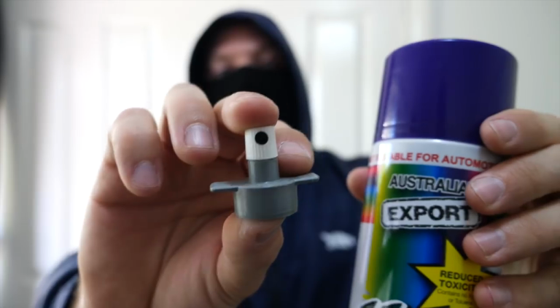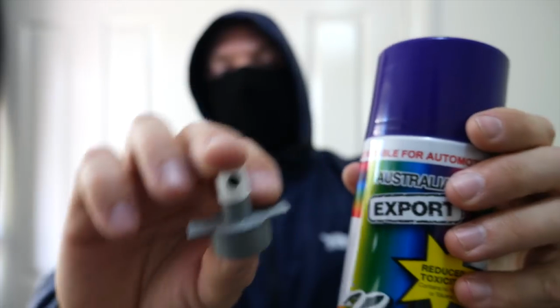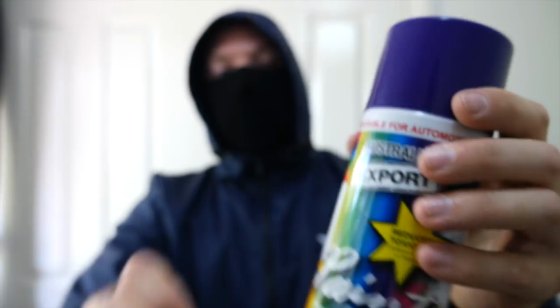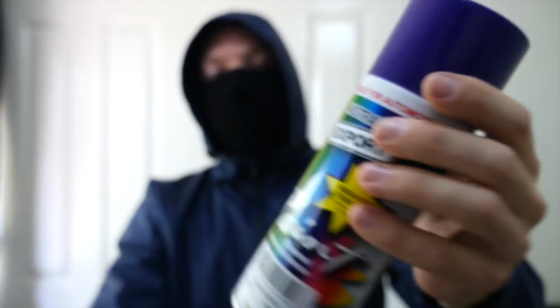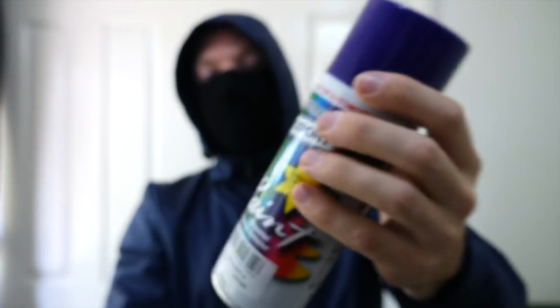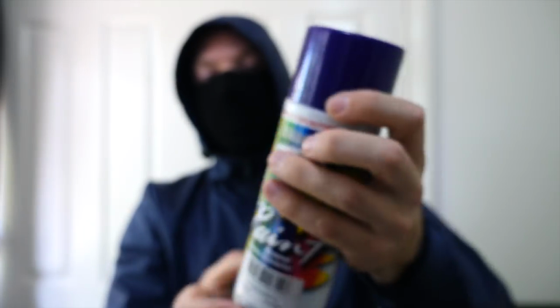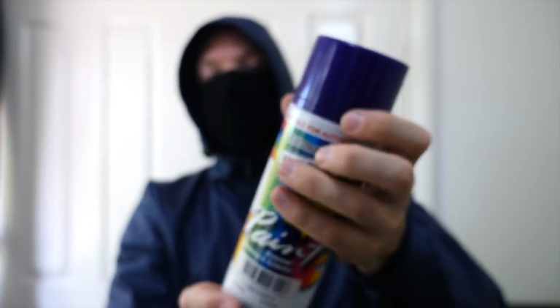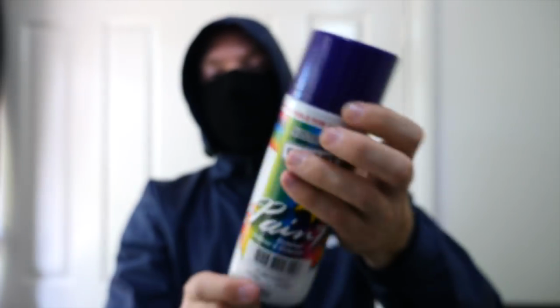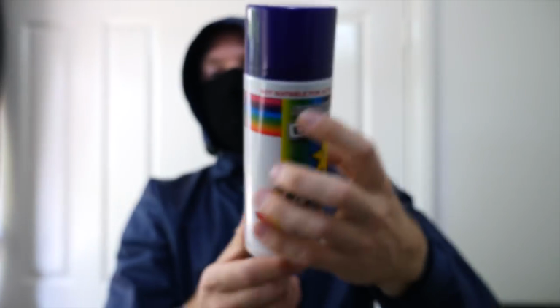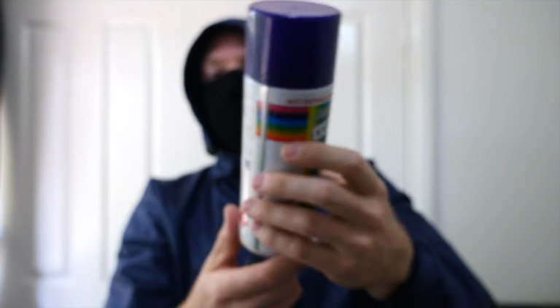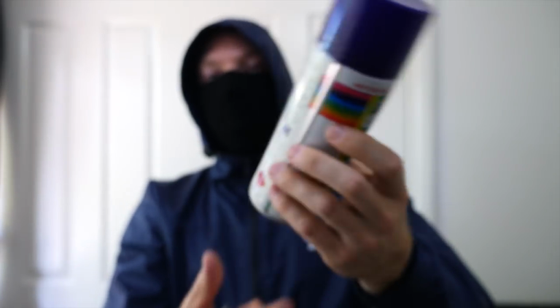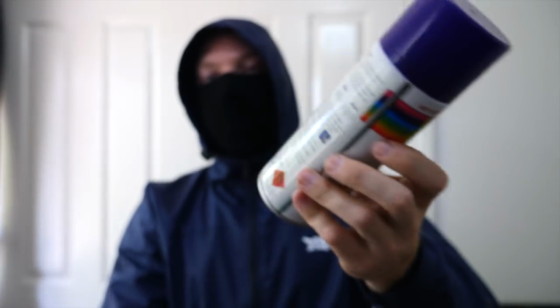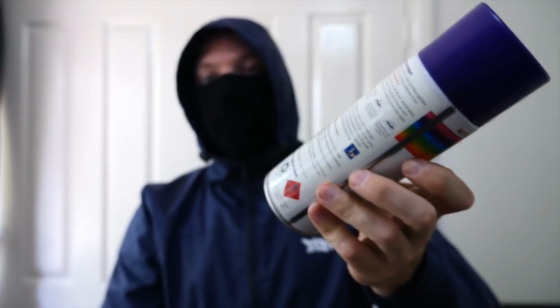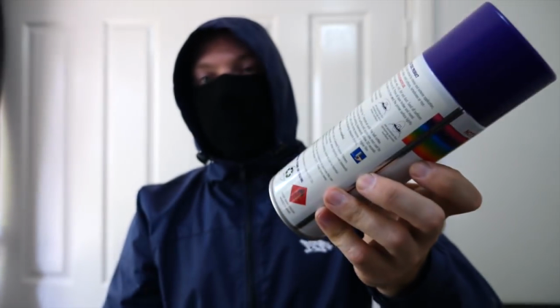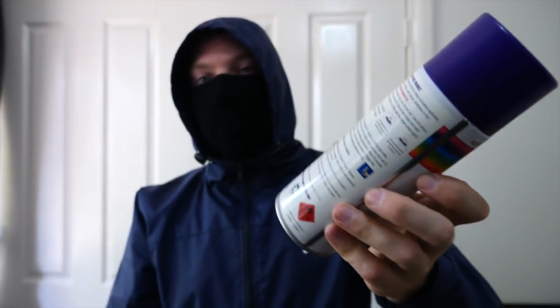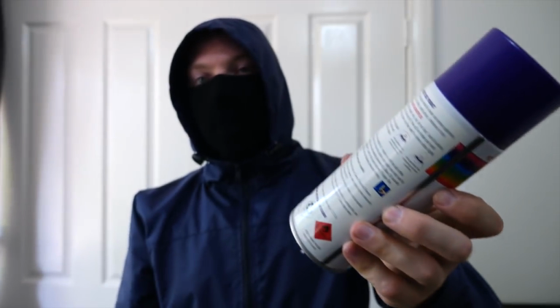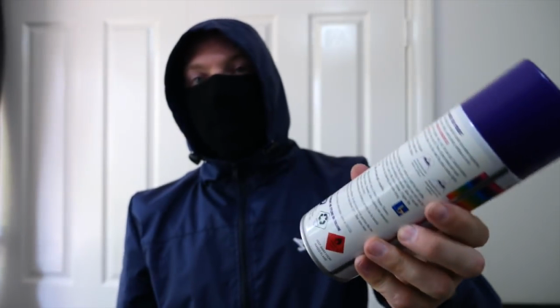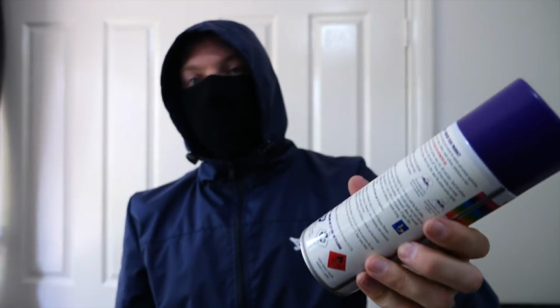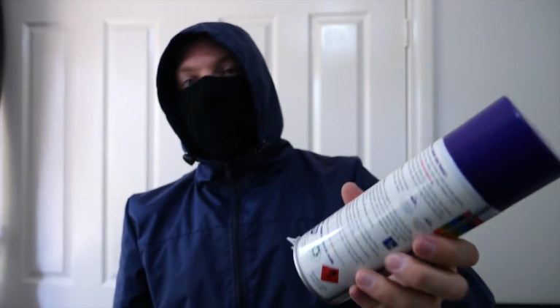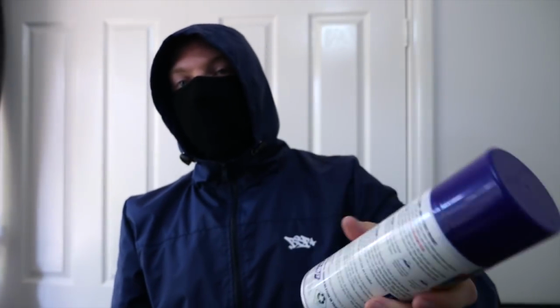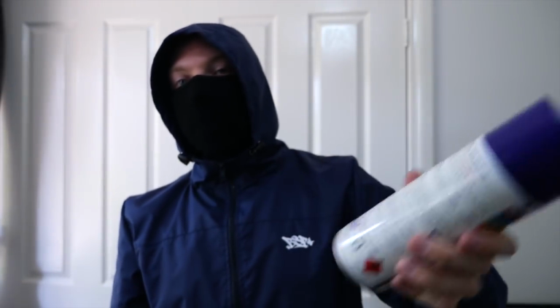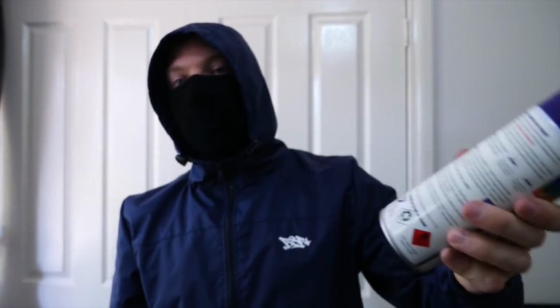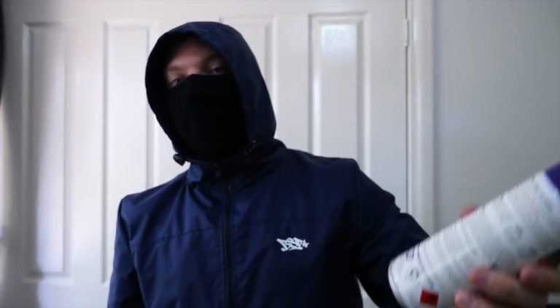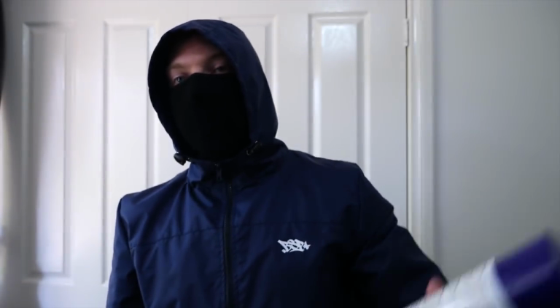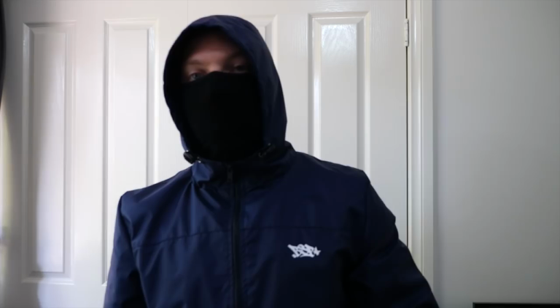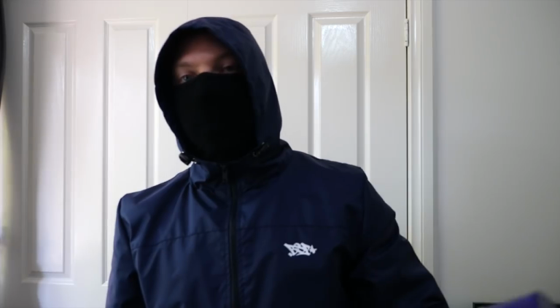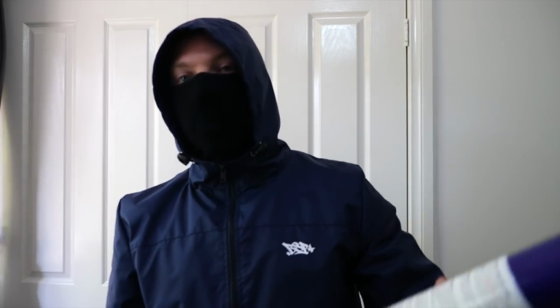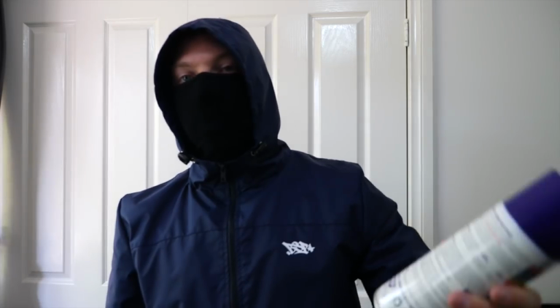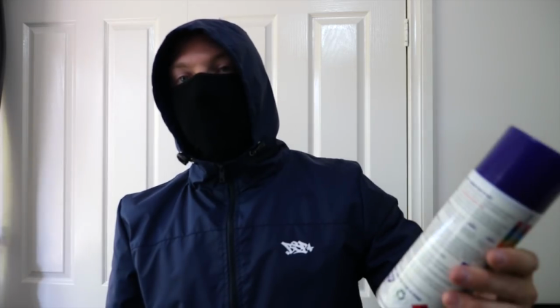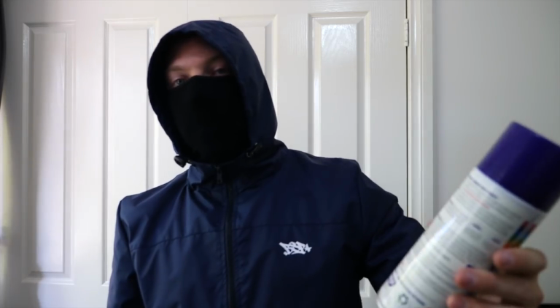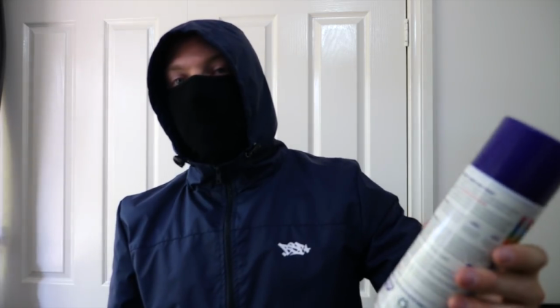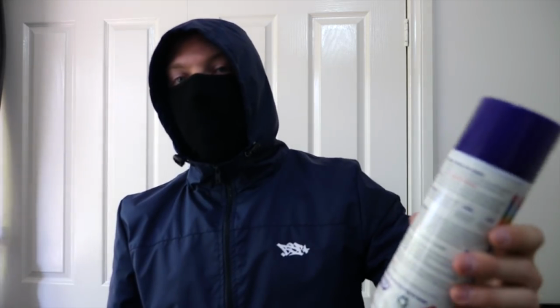I'm going to go to the shops, buy a whole bunch of these and then go do a piece. Let's go see how they come out.